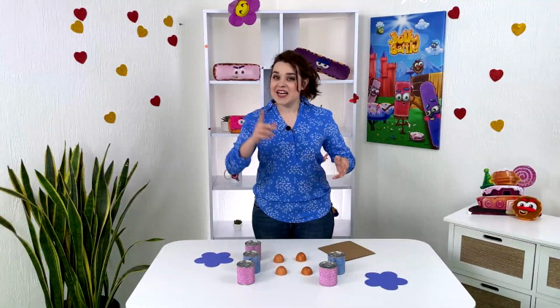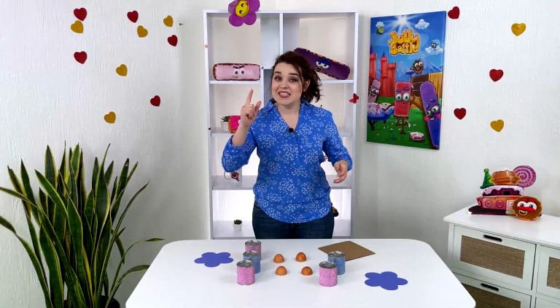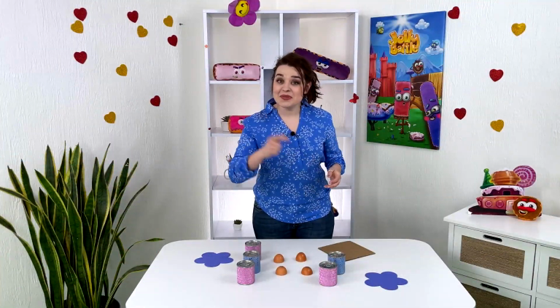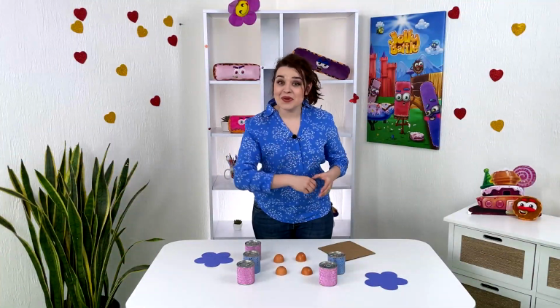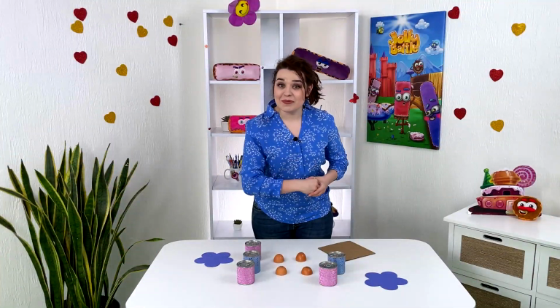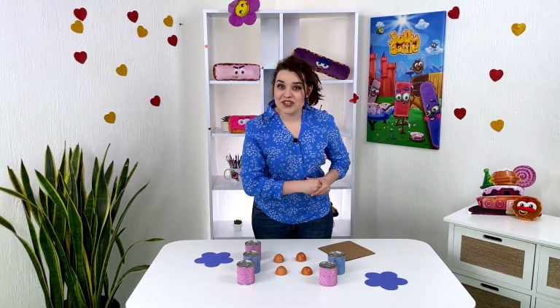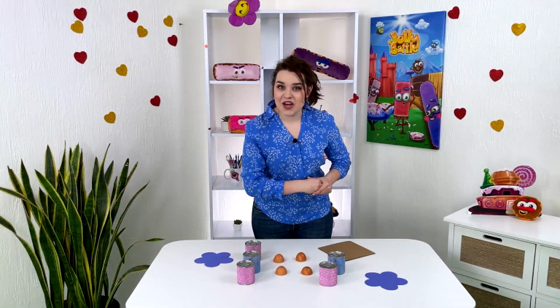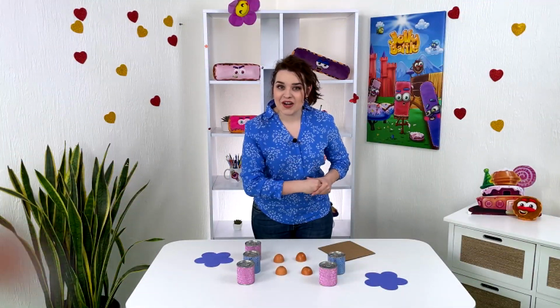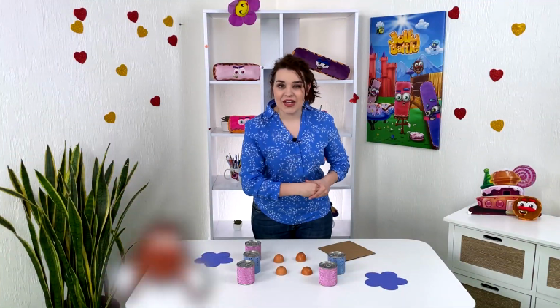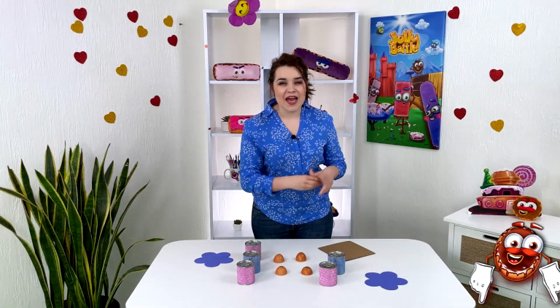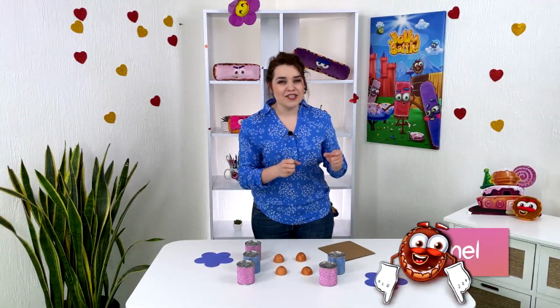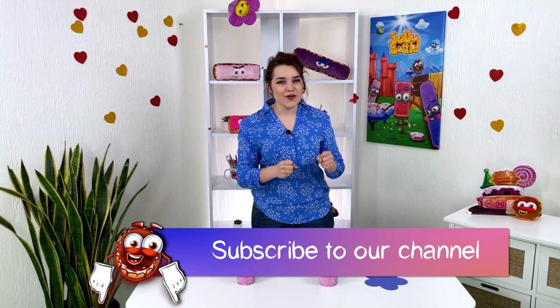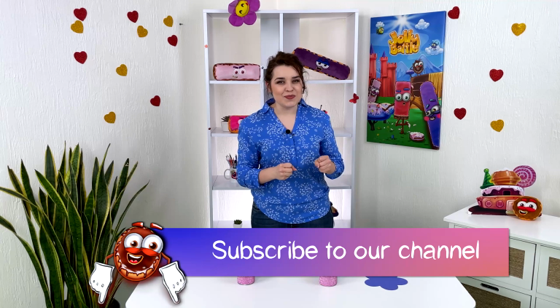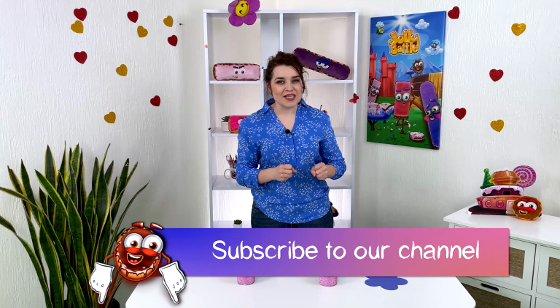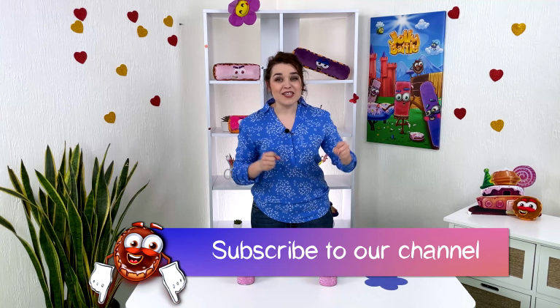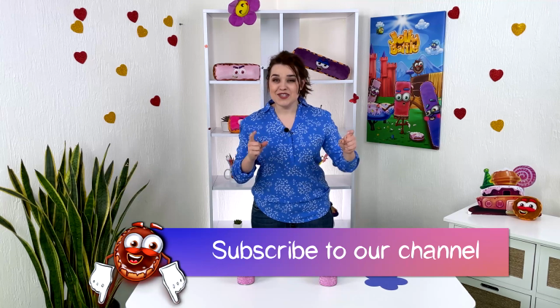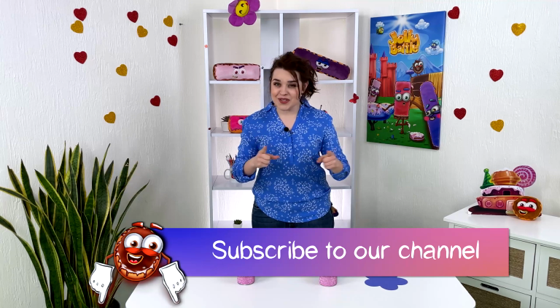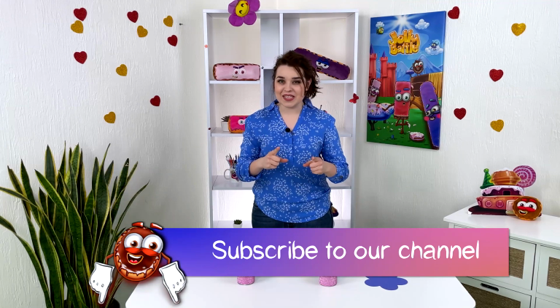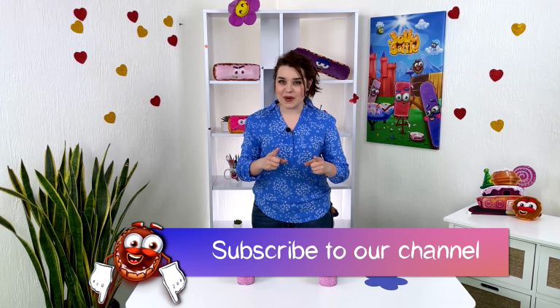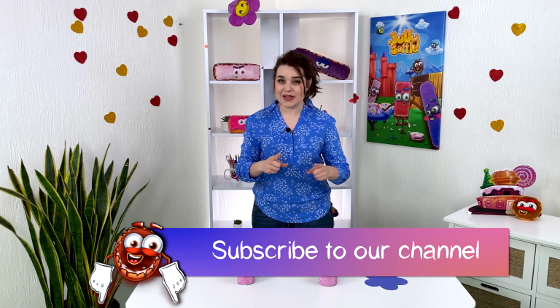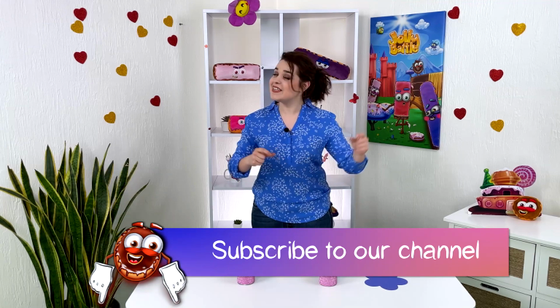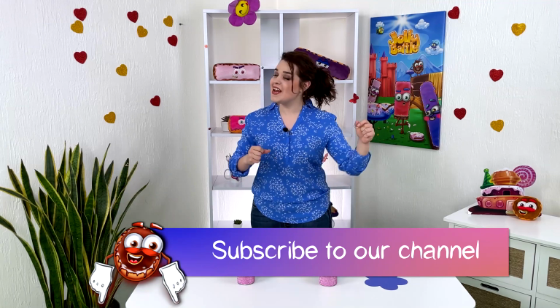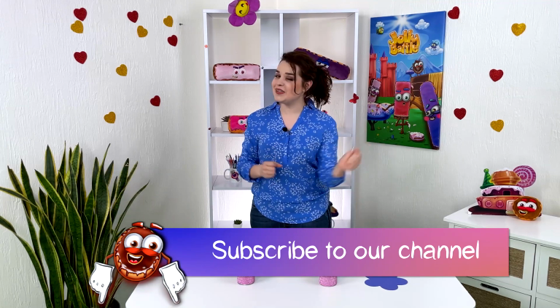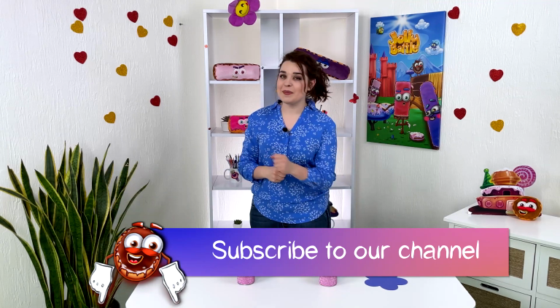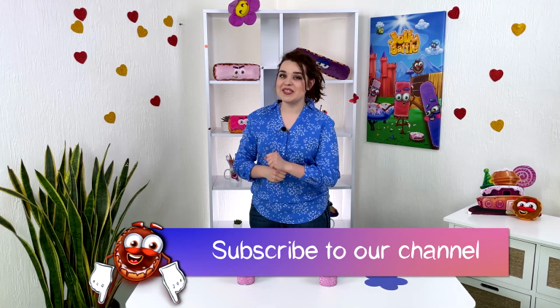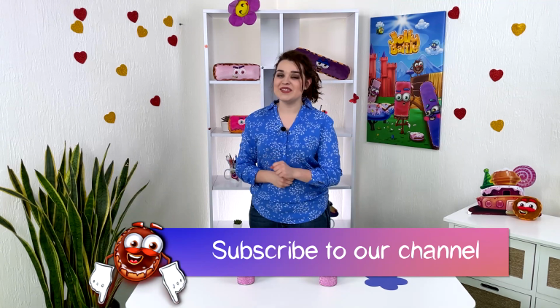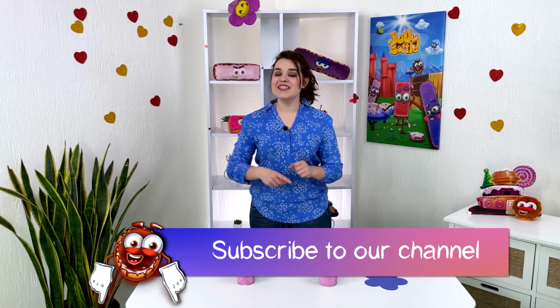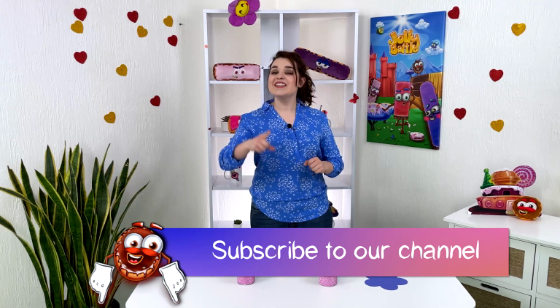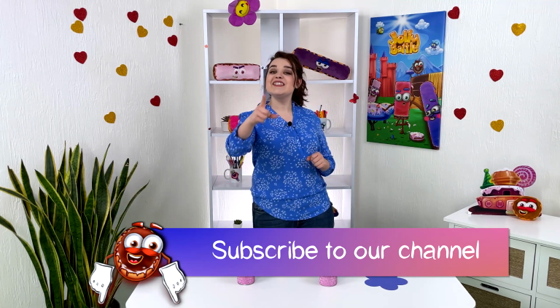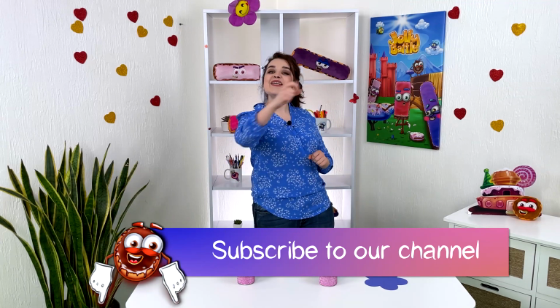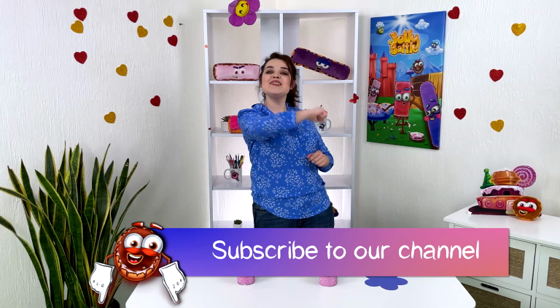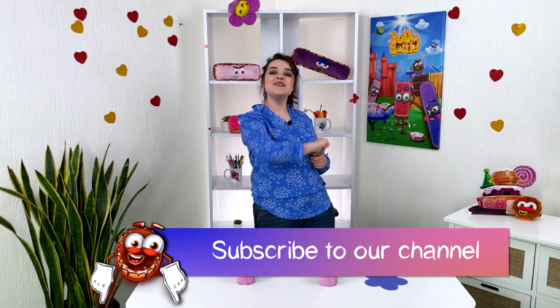Subscribe to the channel and don't miss new experiments and new episodes. See you soon!